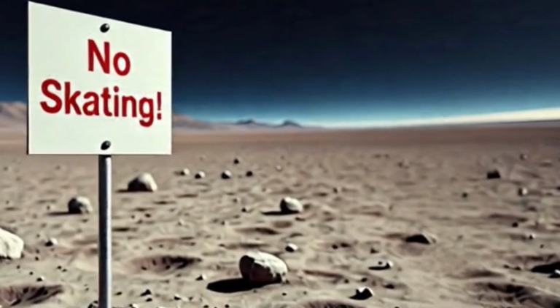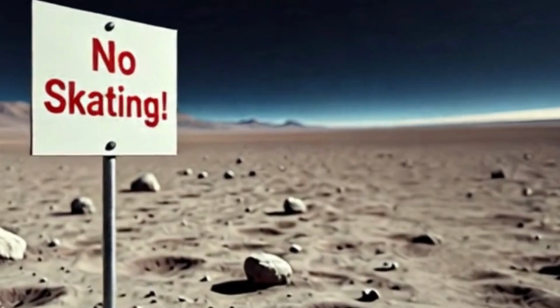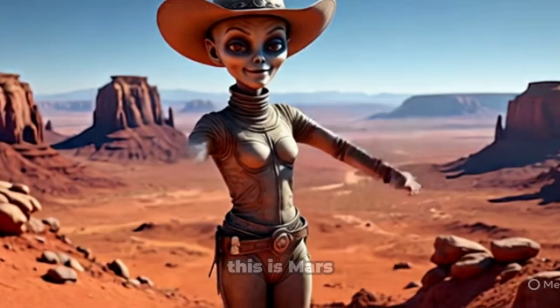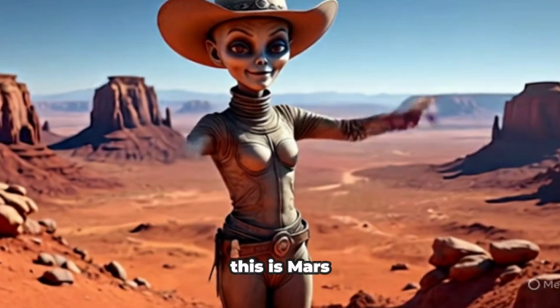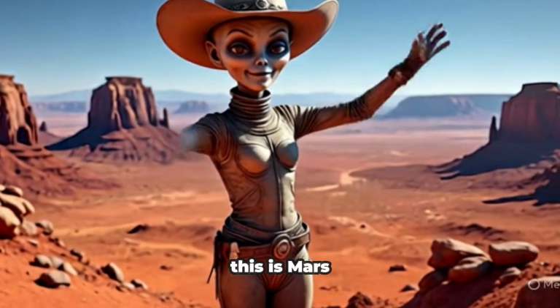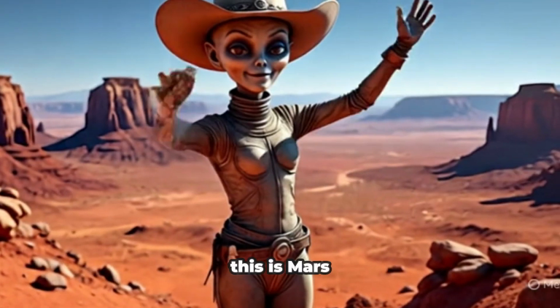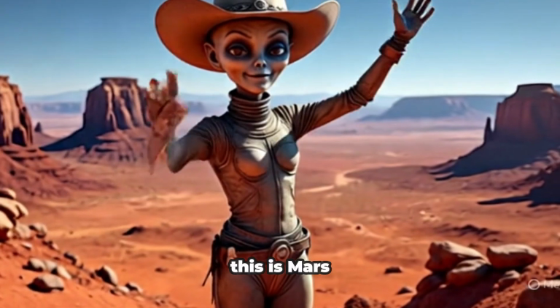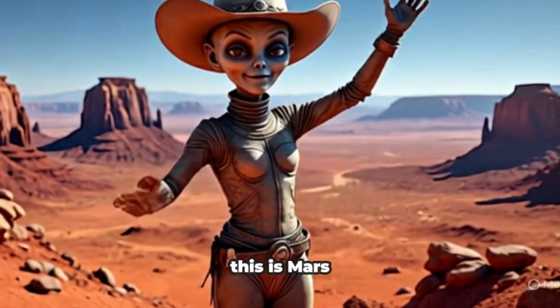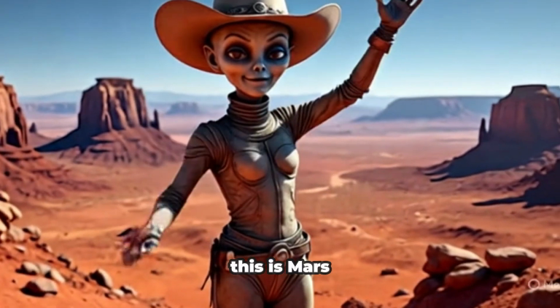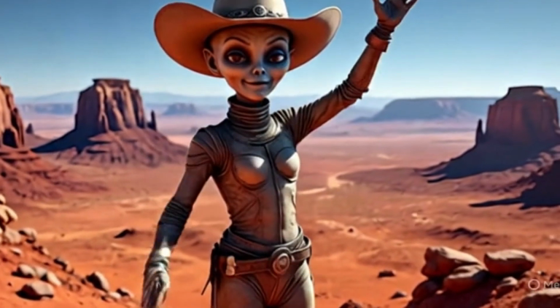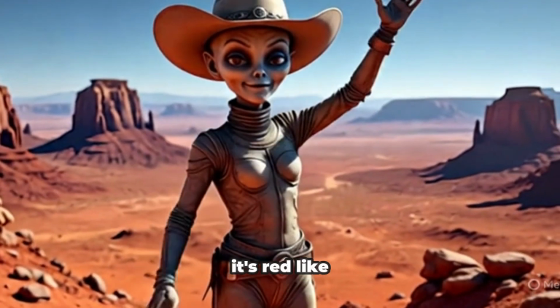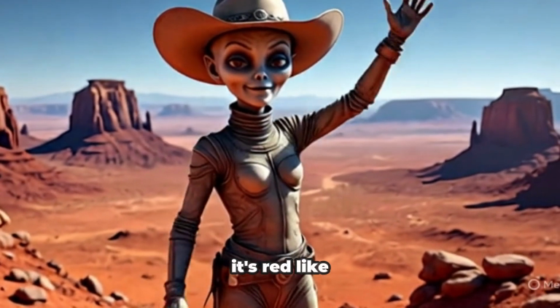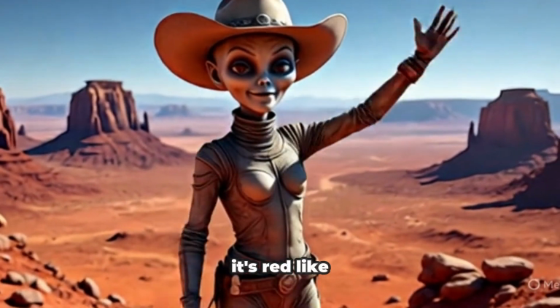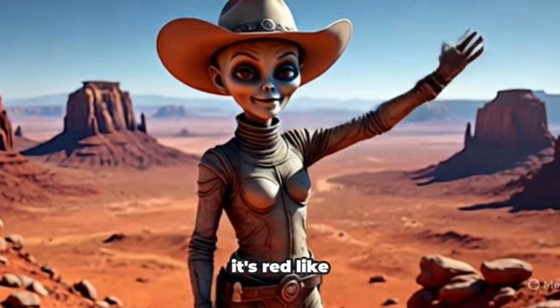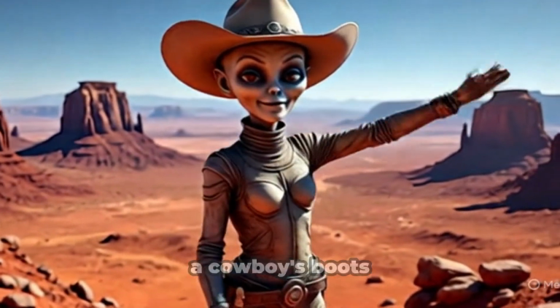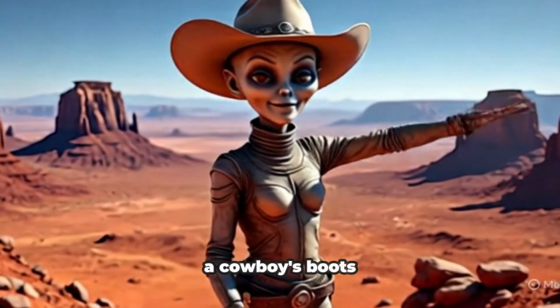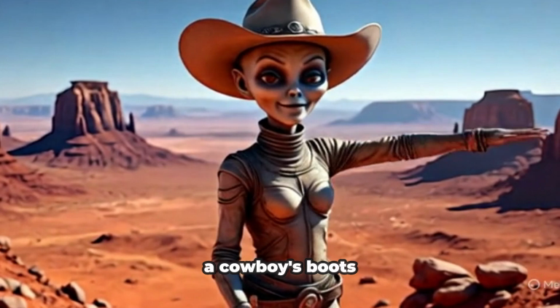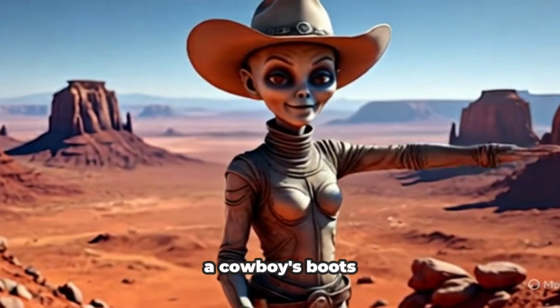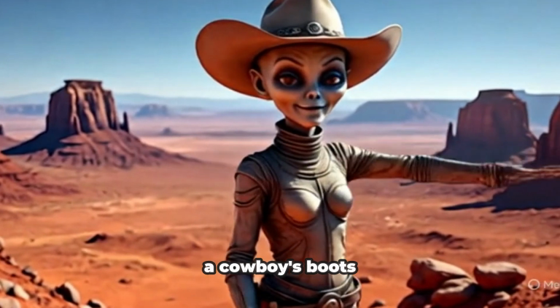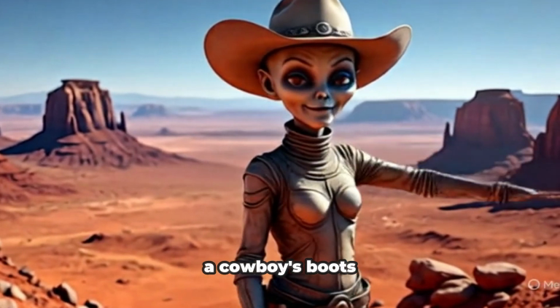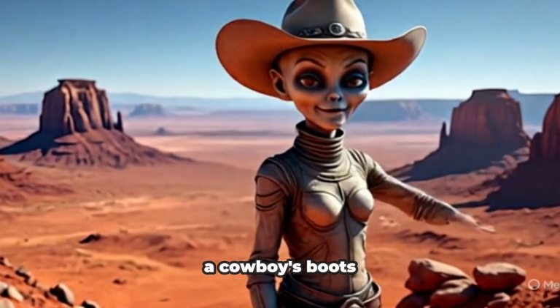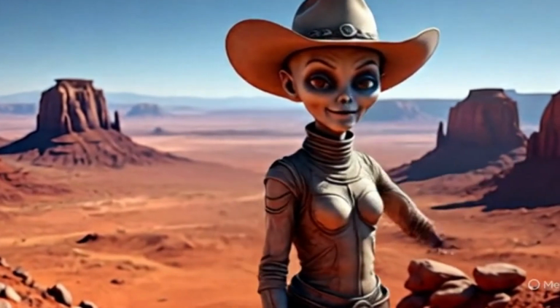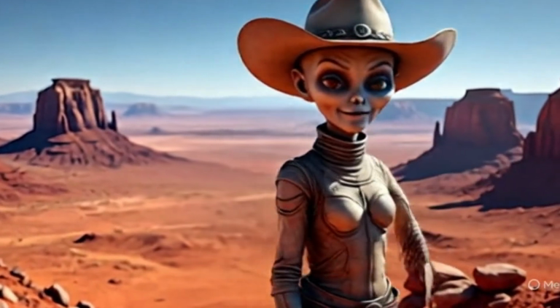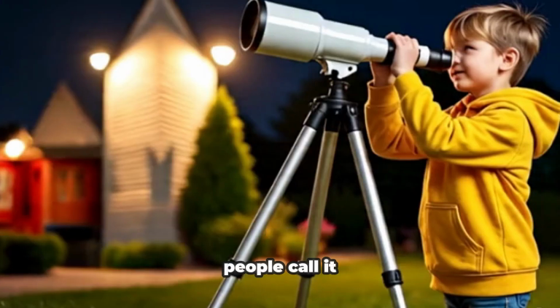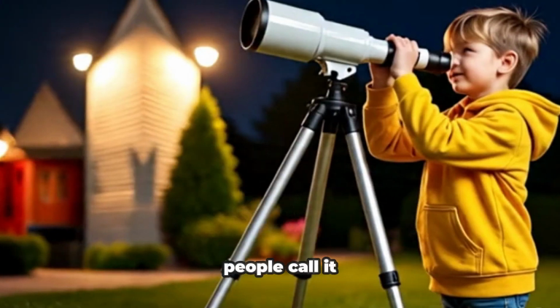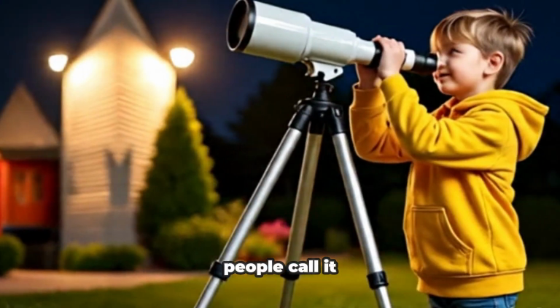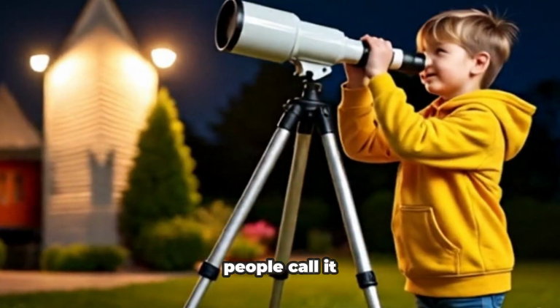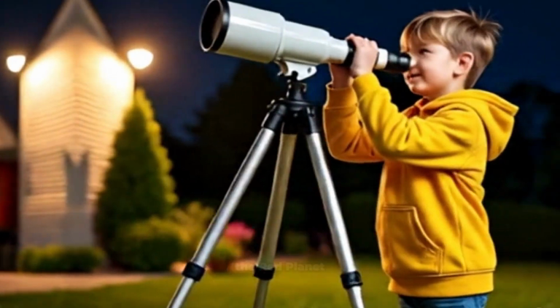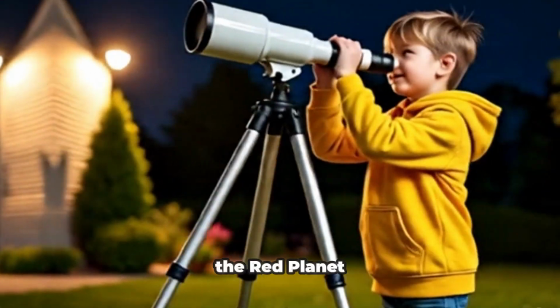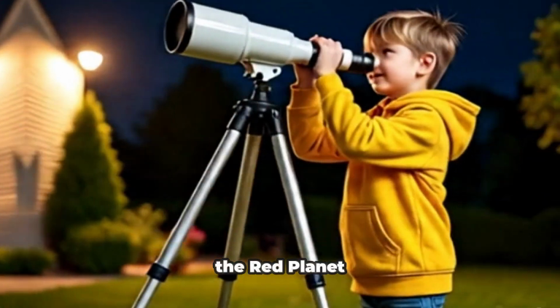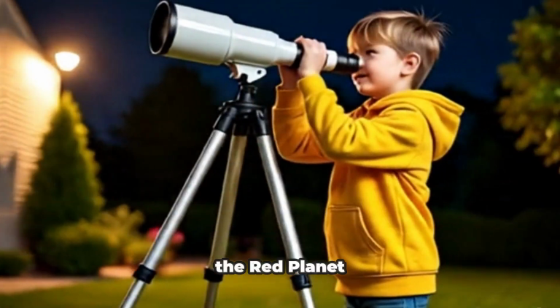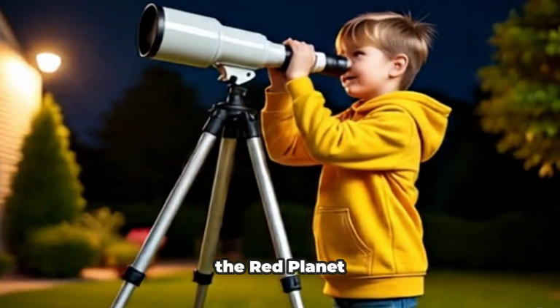This is Mars. It's red like a cowboy's boots. People call it the red planet.